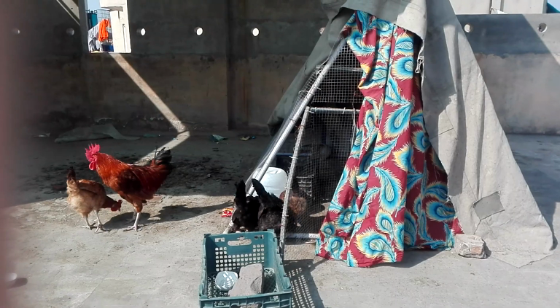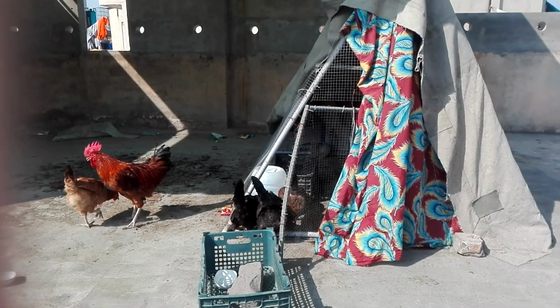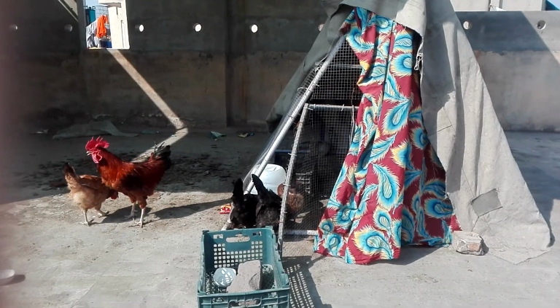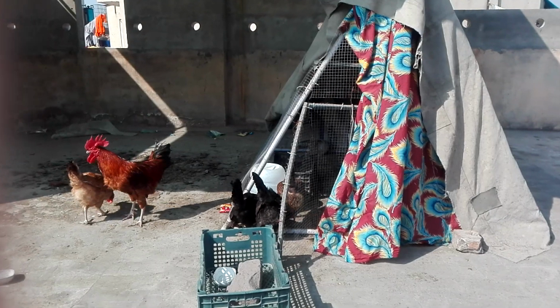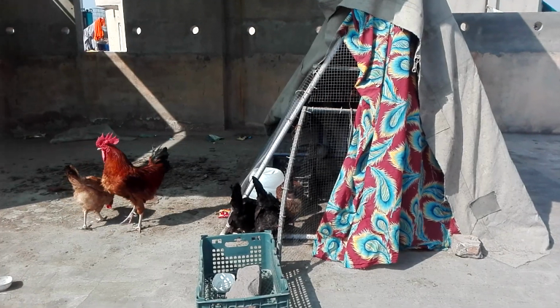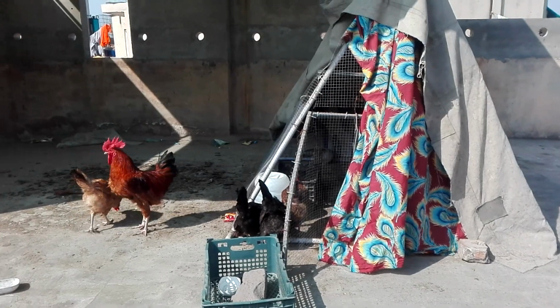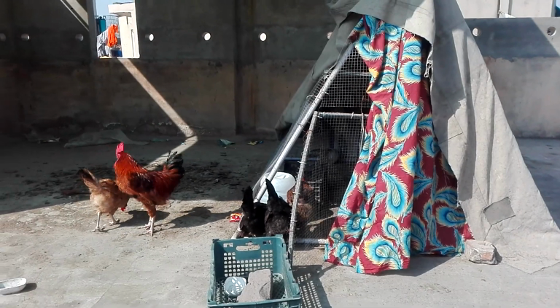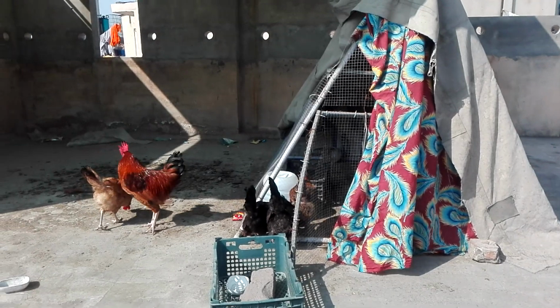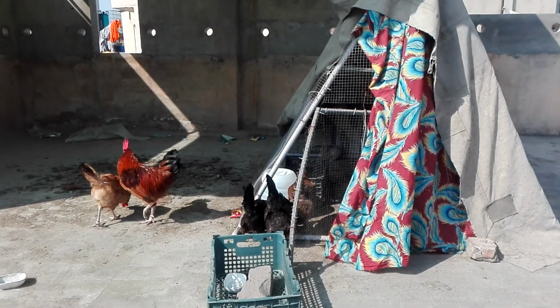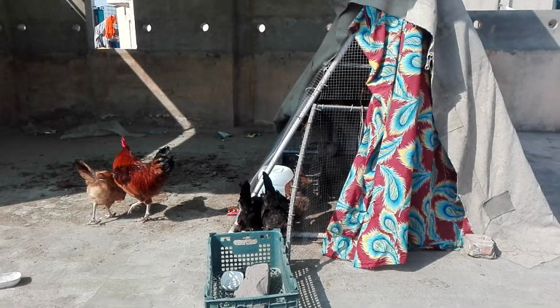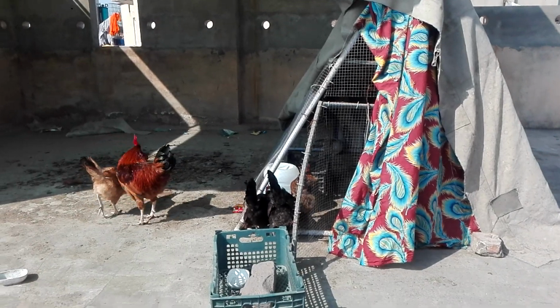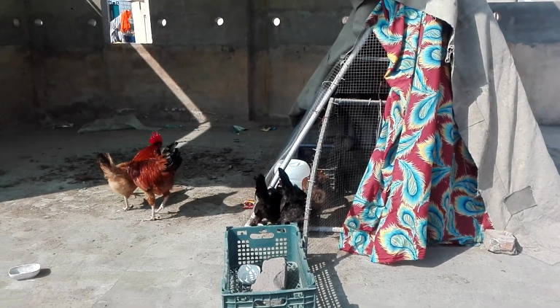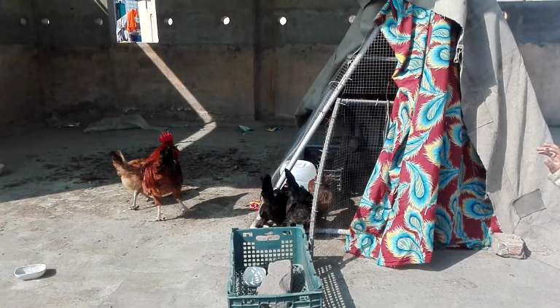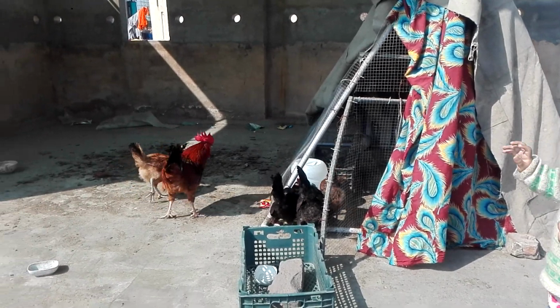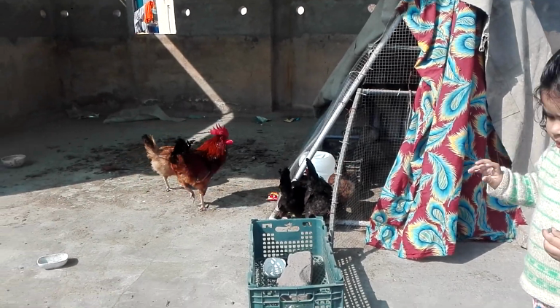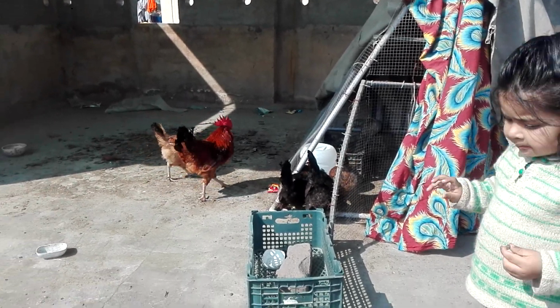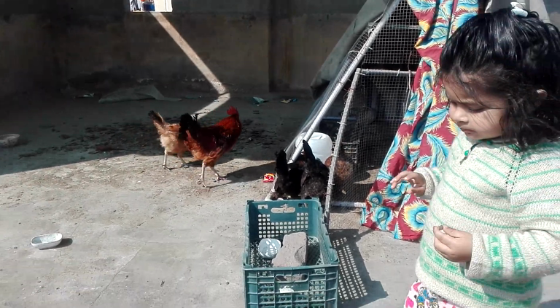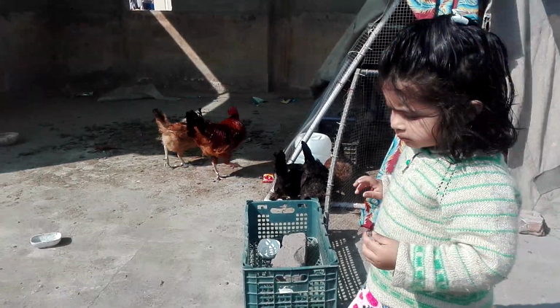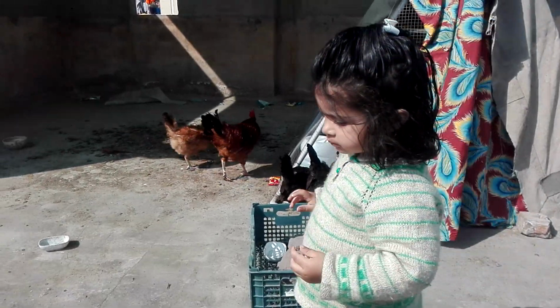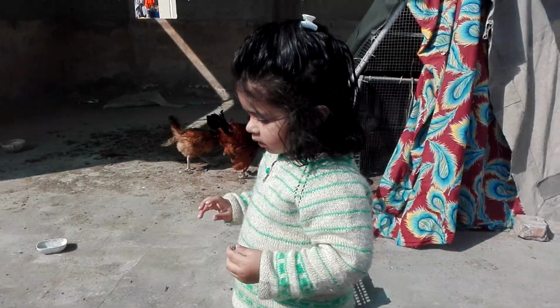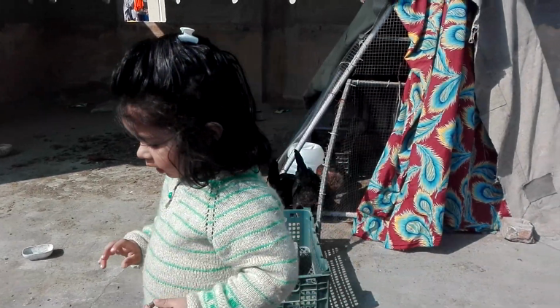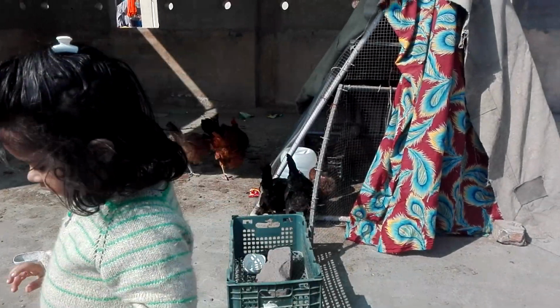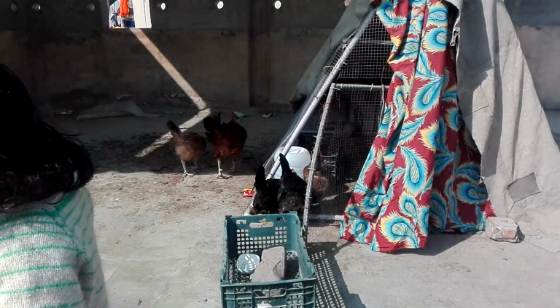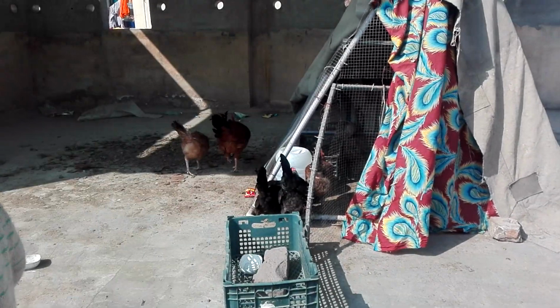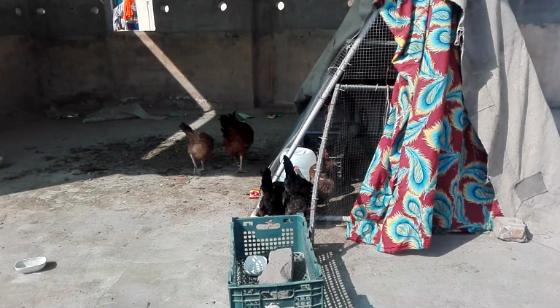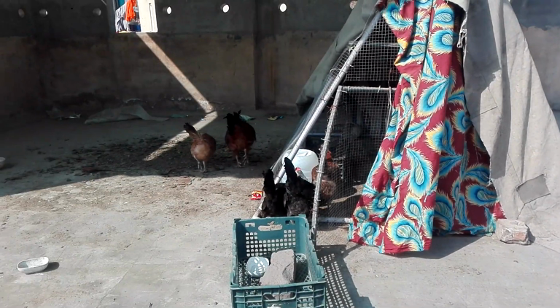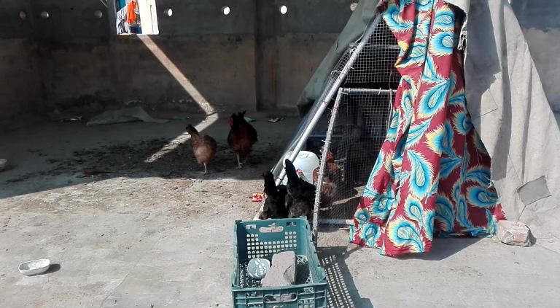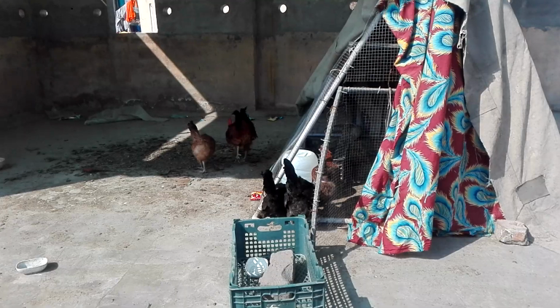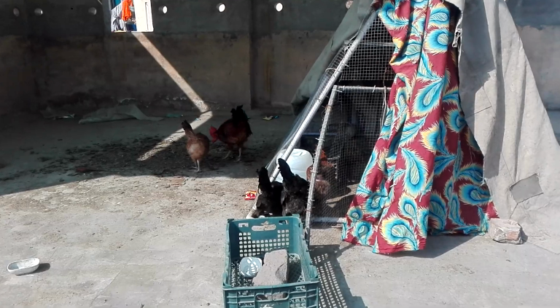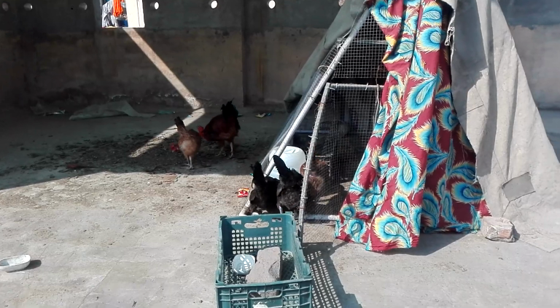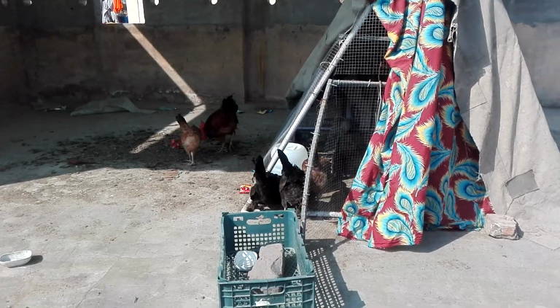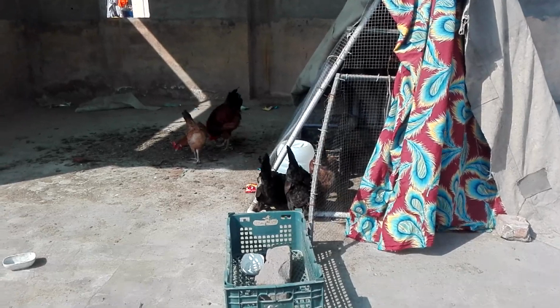Hello friends, today I am going to talk to you about how to get rid of the bugs.